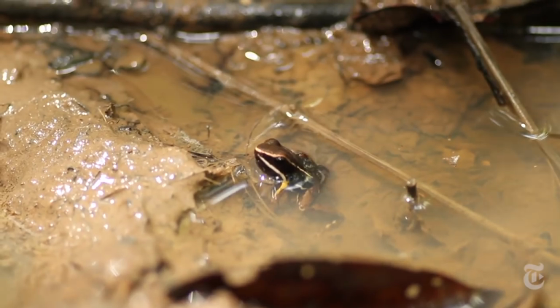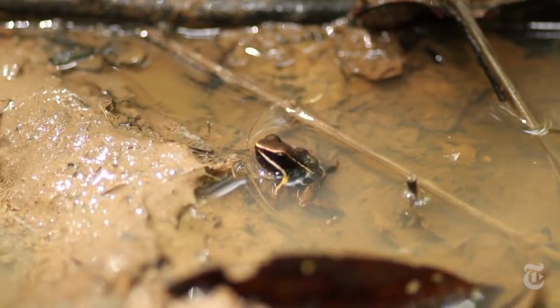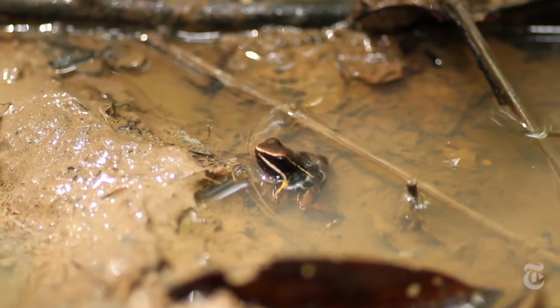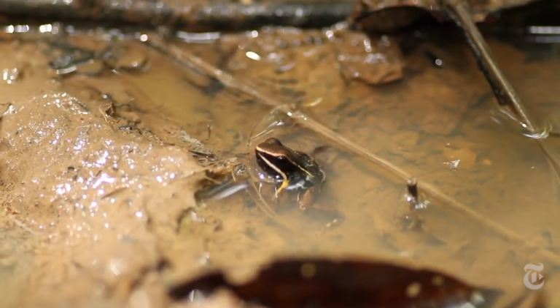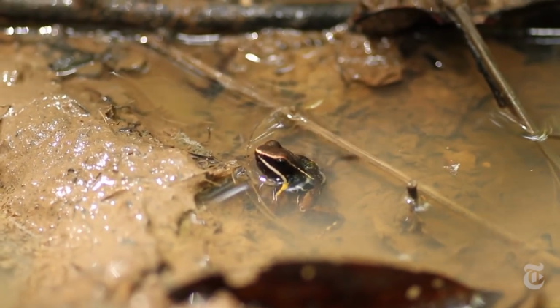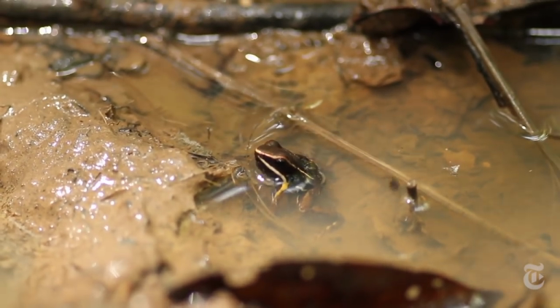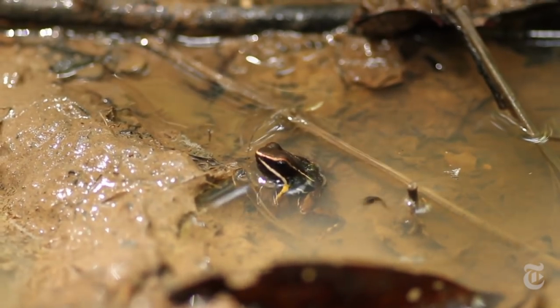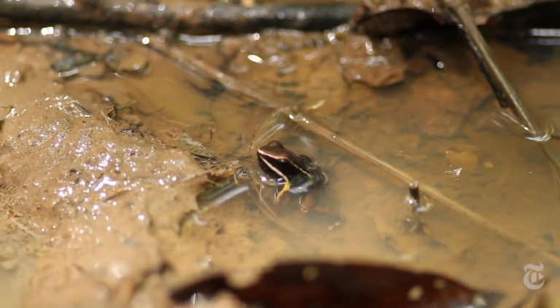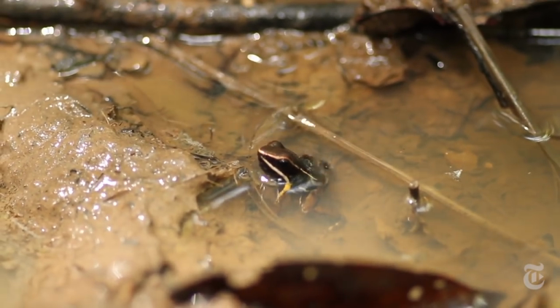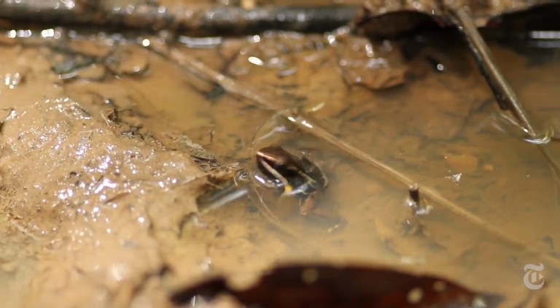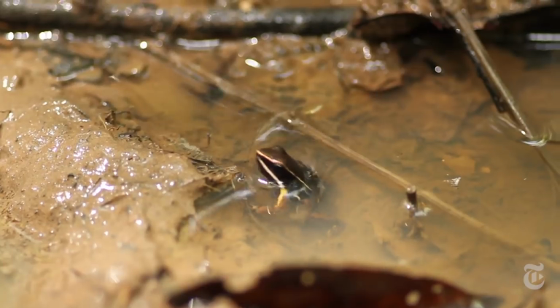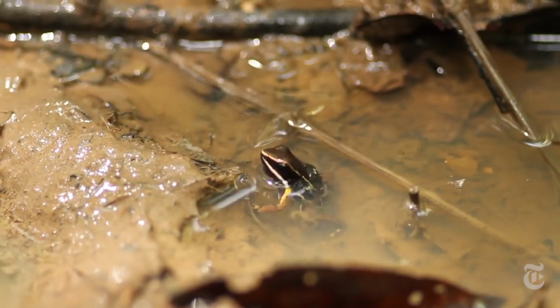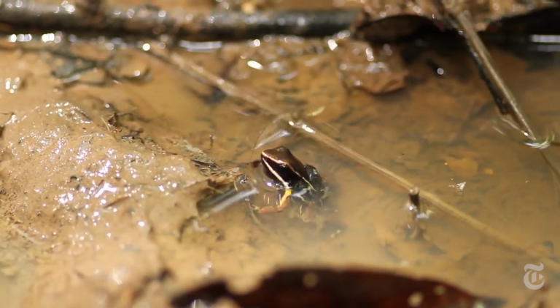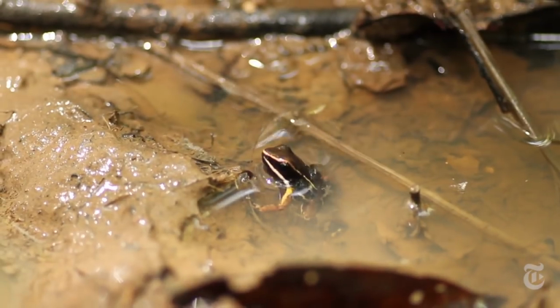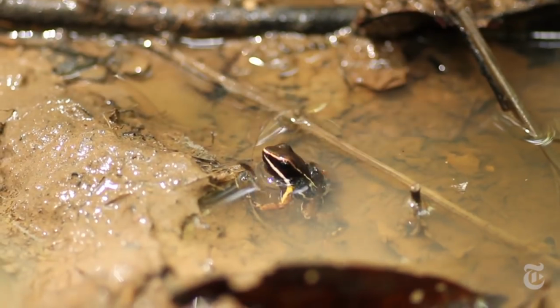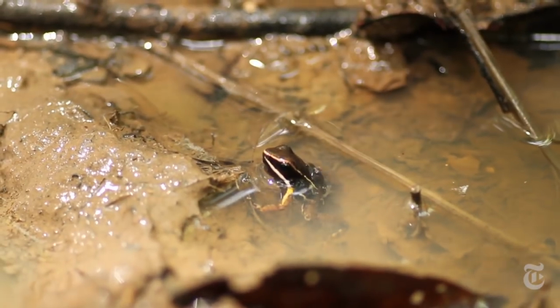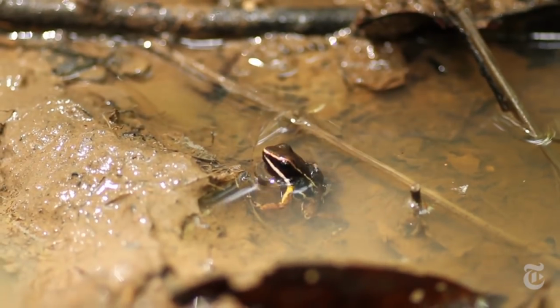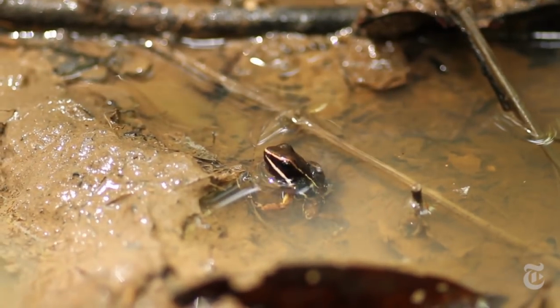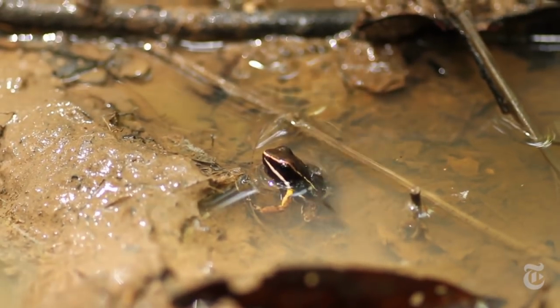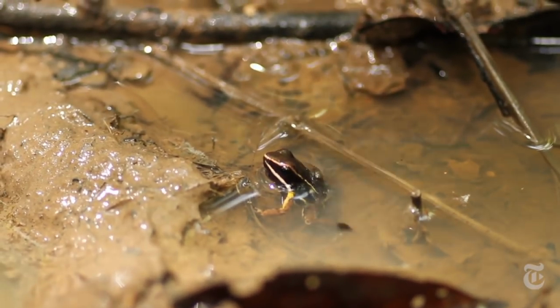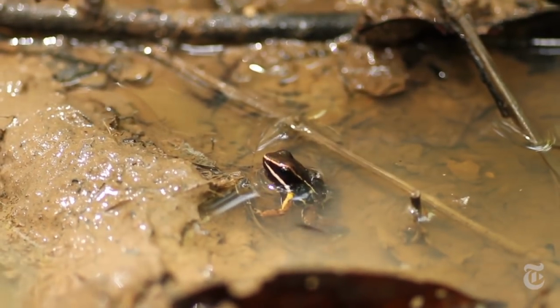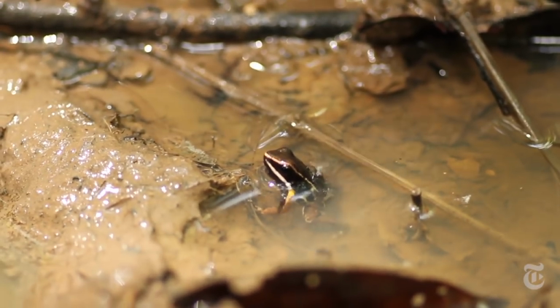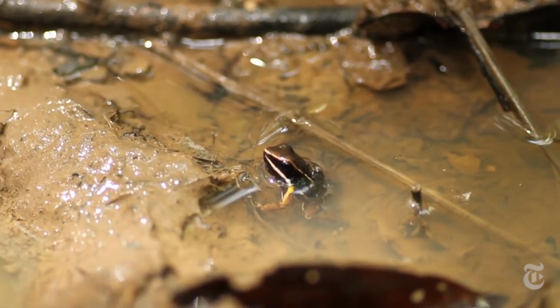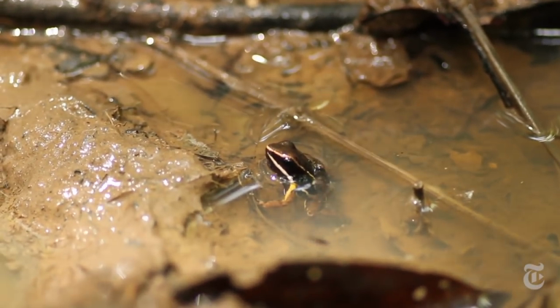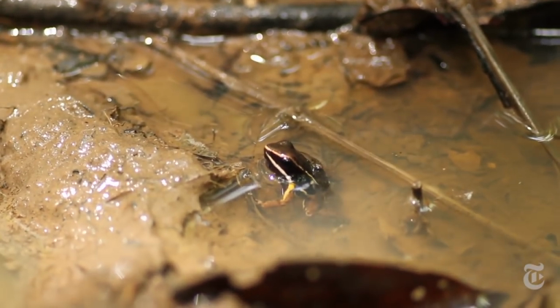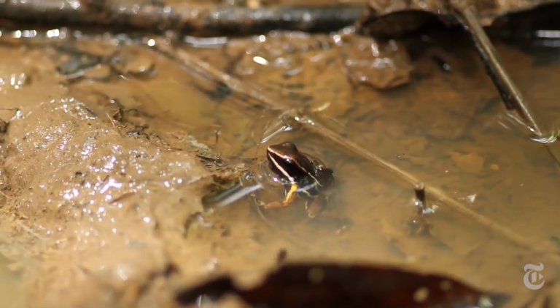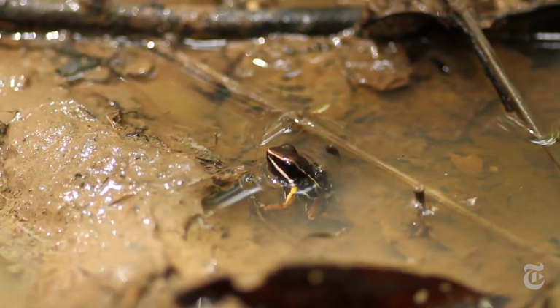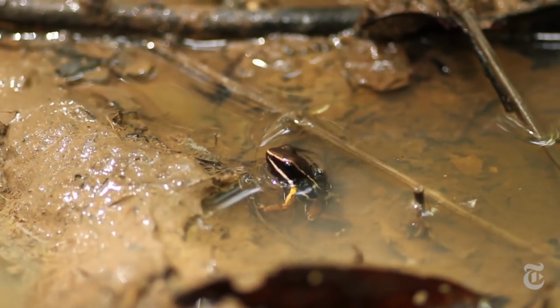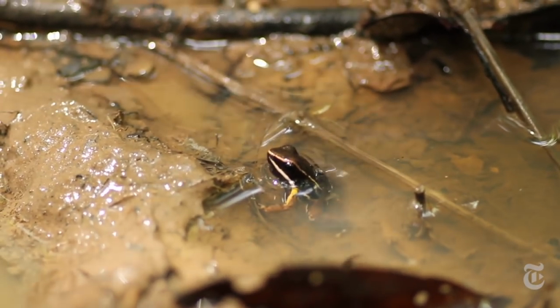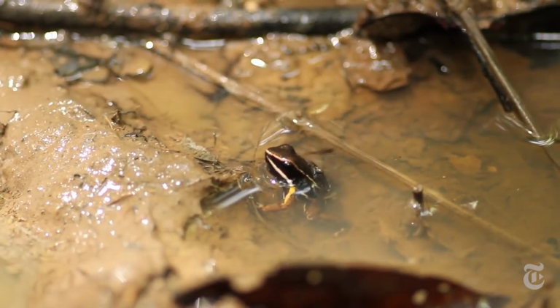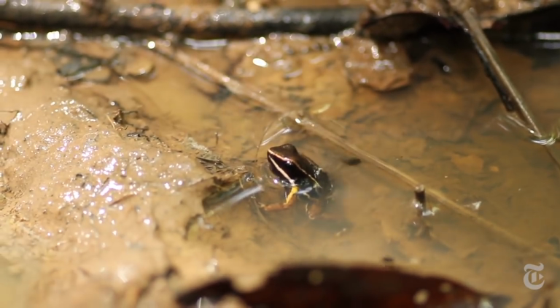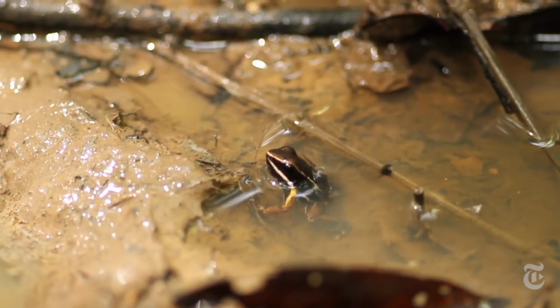Fortunately, whether we understand it or not, it works for the tadpoles.